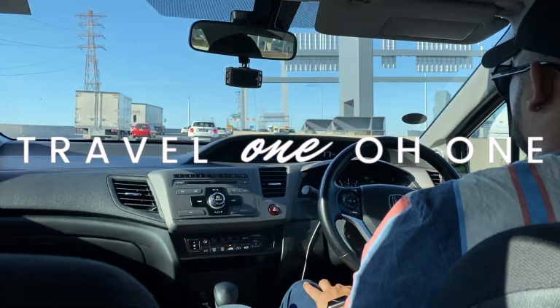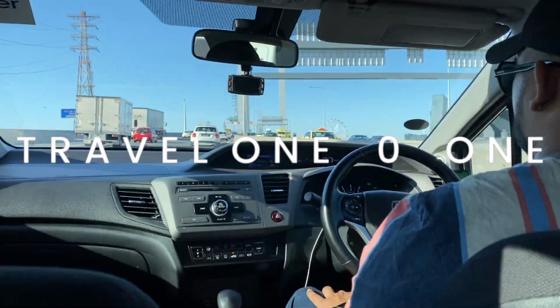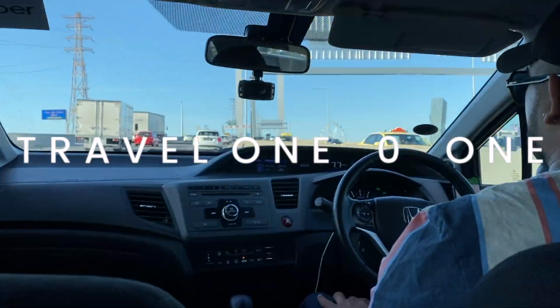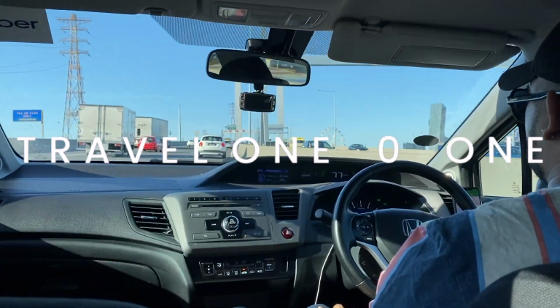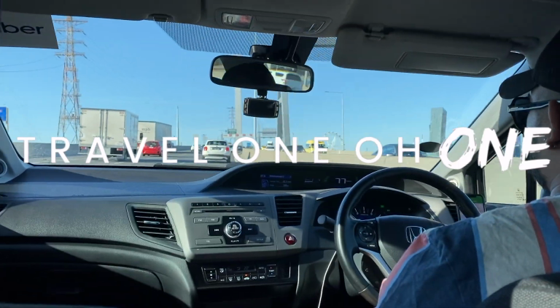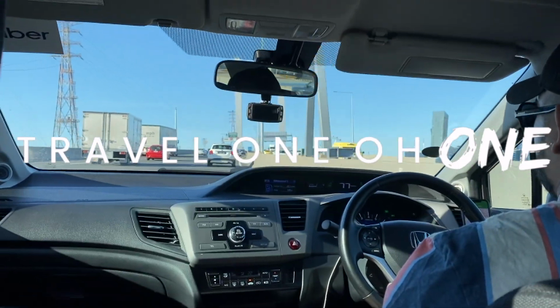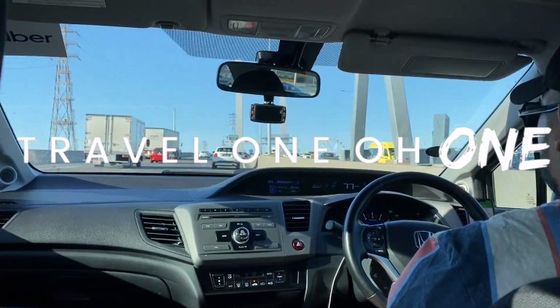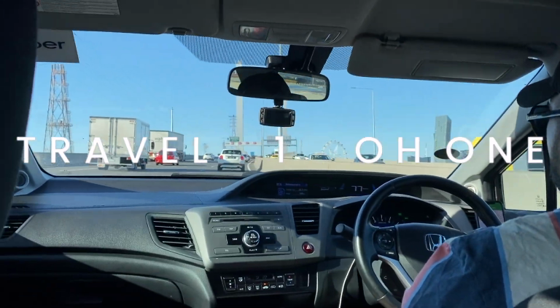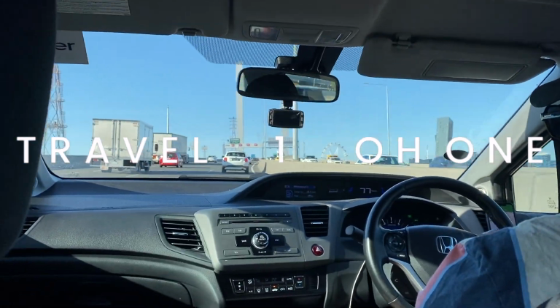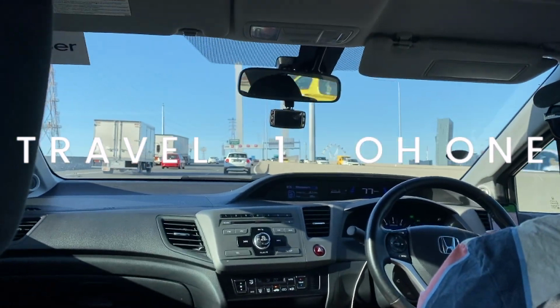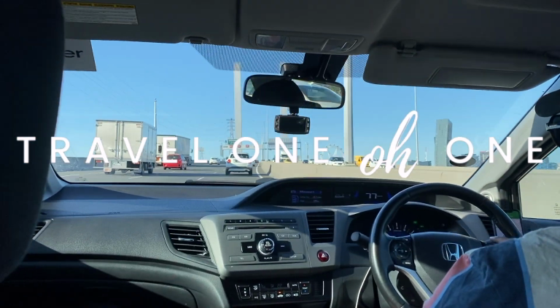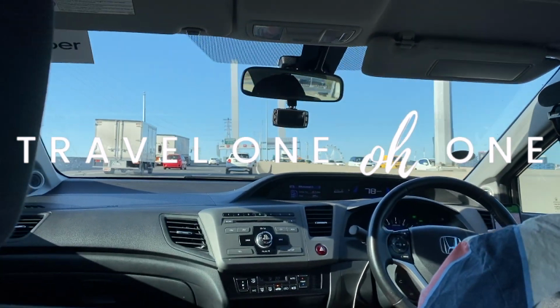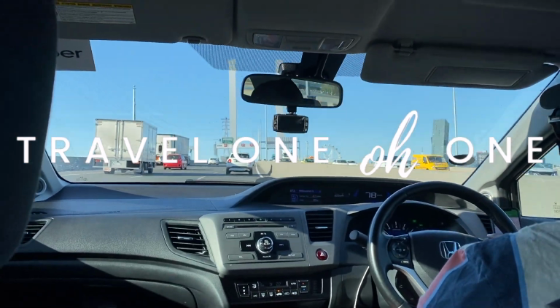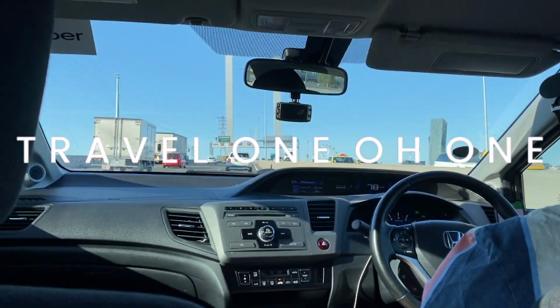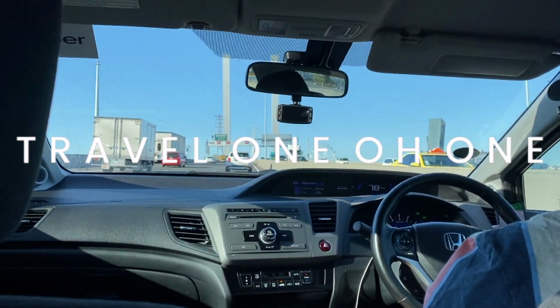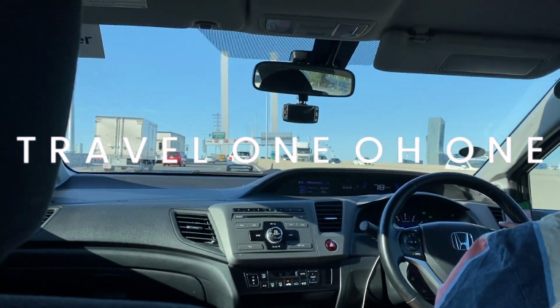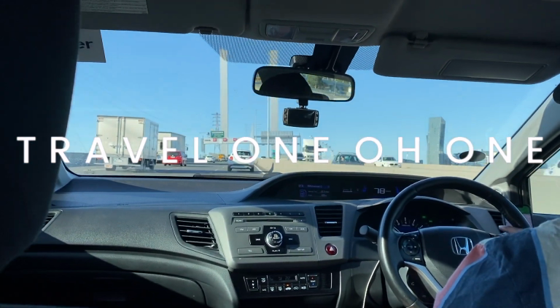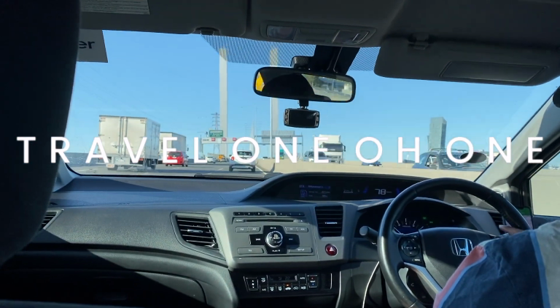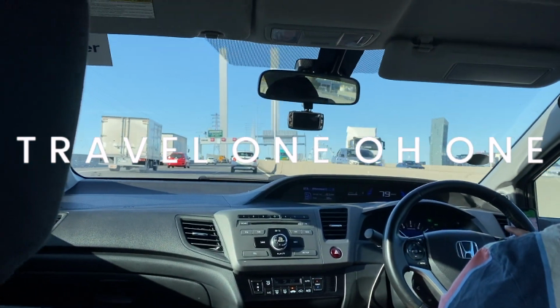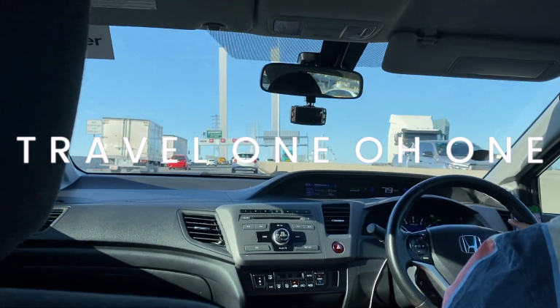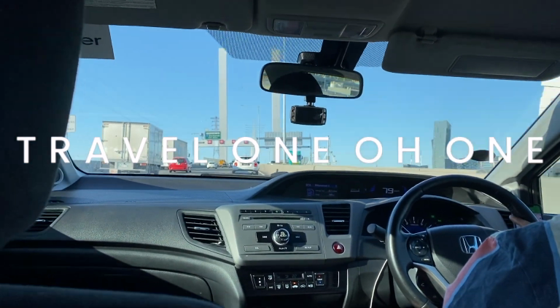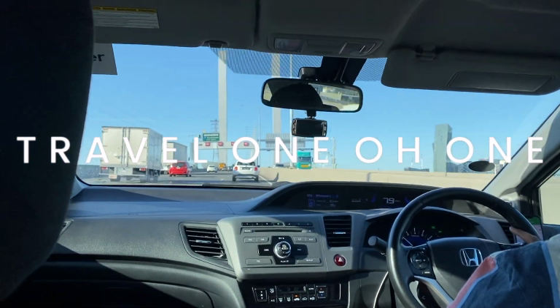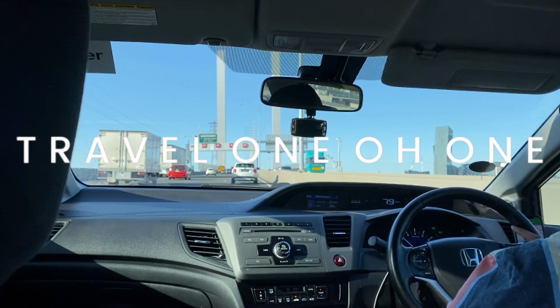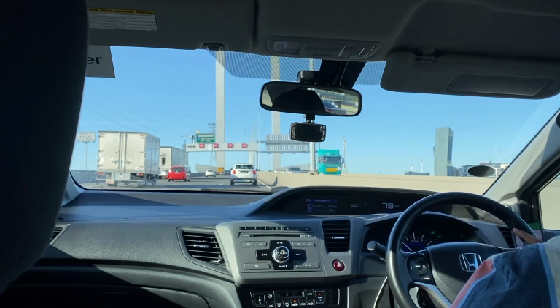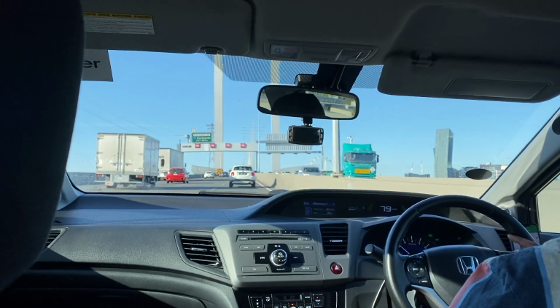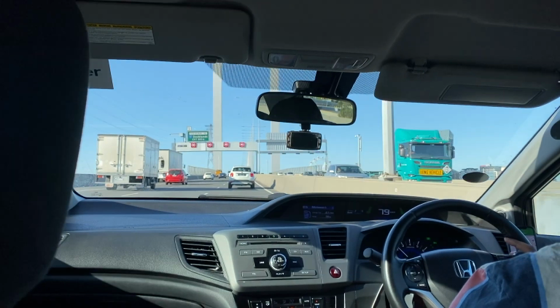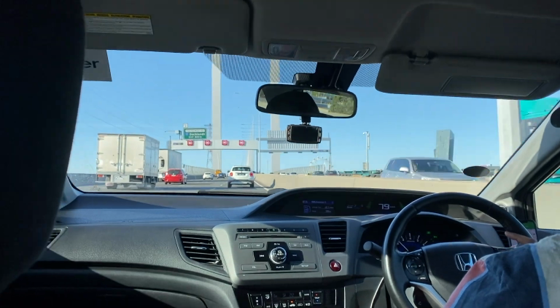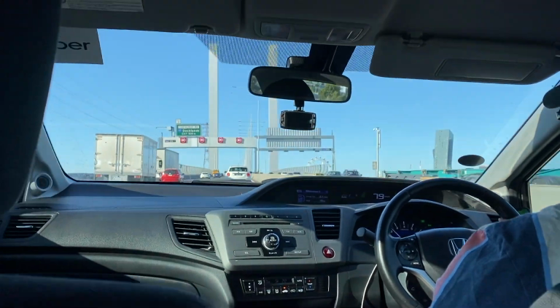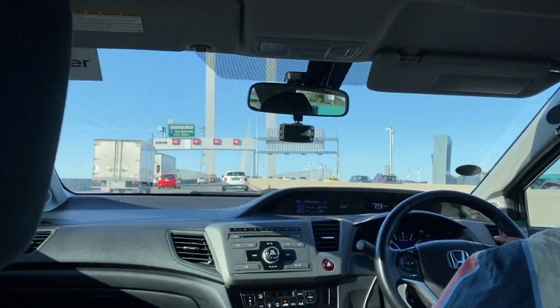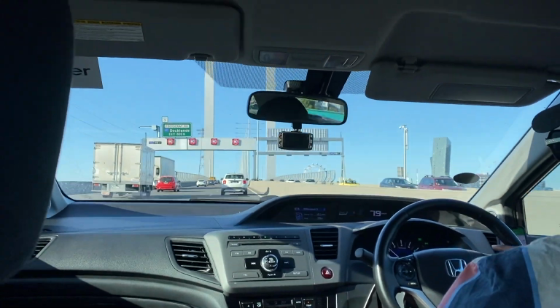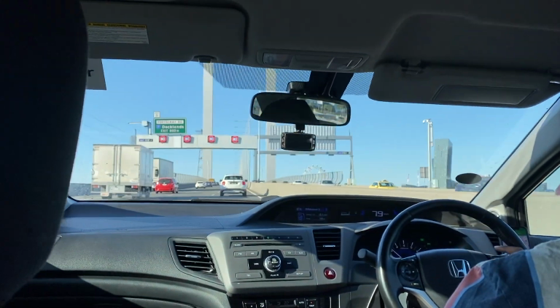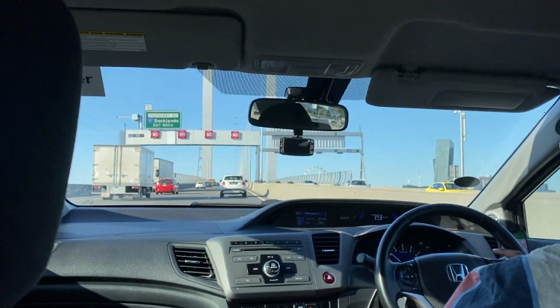Hi everyone, welcome back to Travel 101 and welcome back to another airport review.